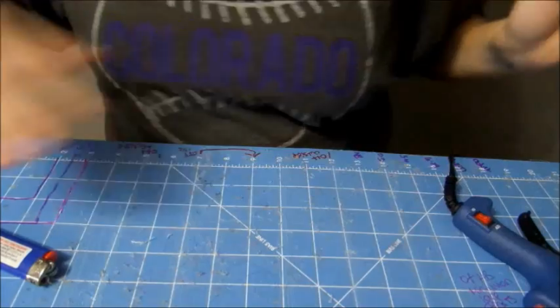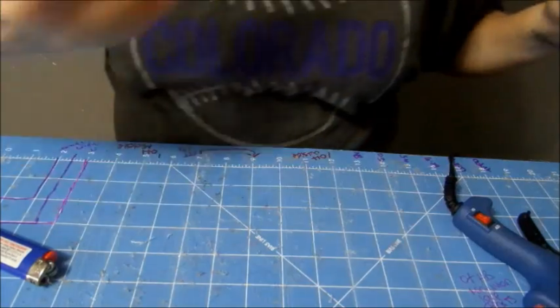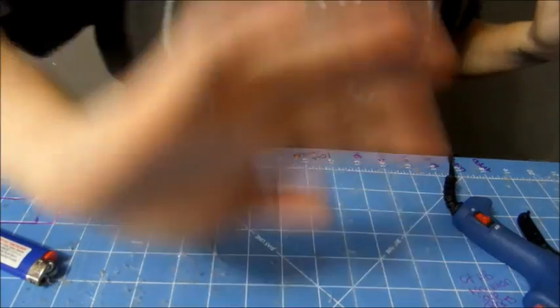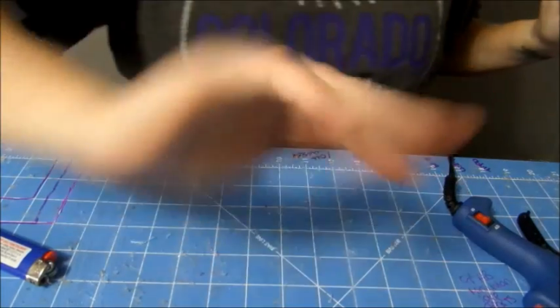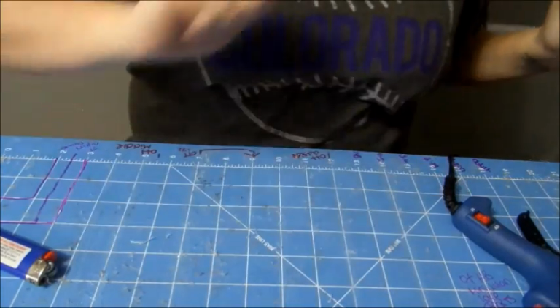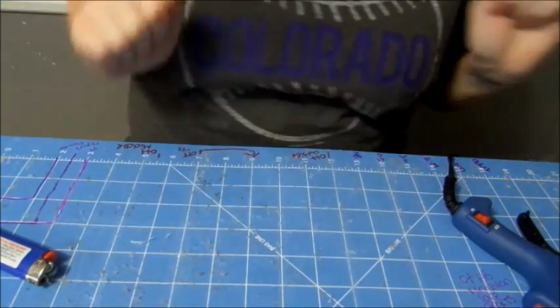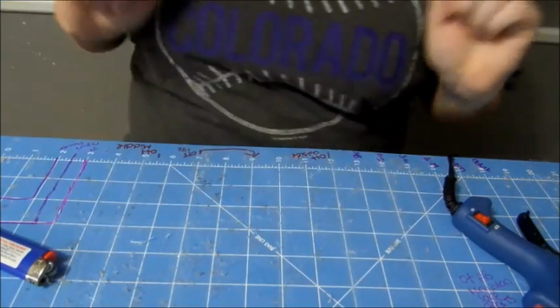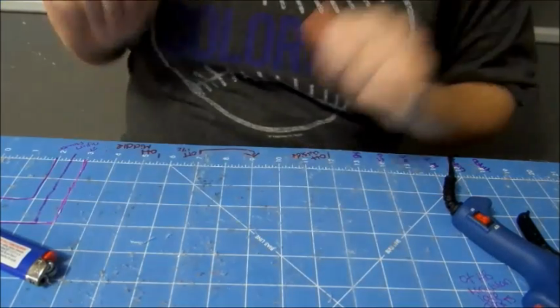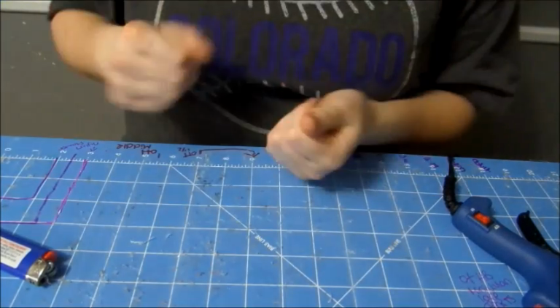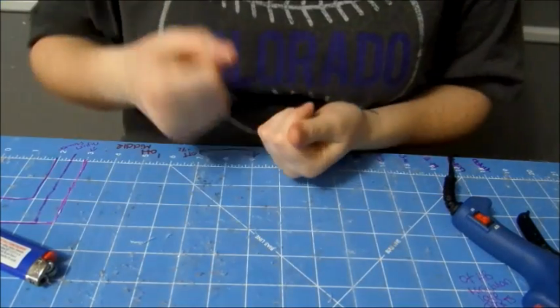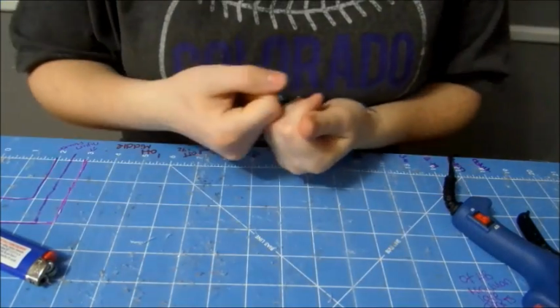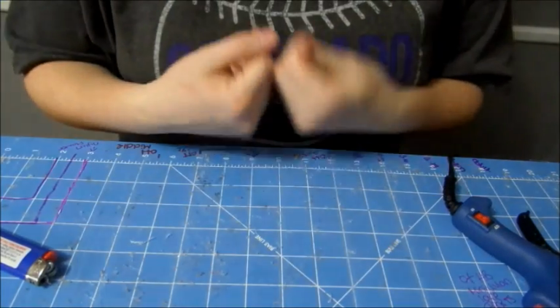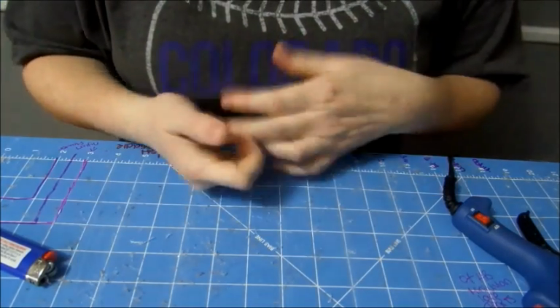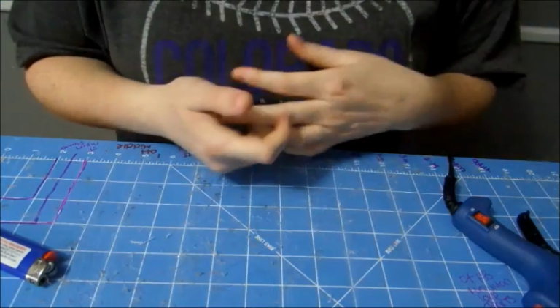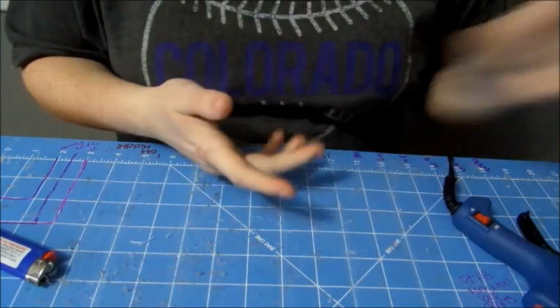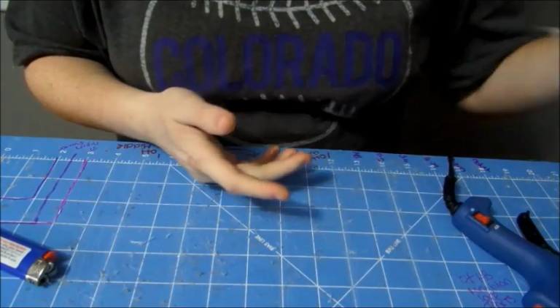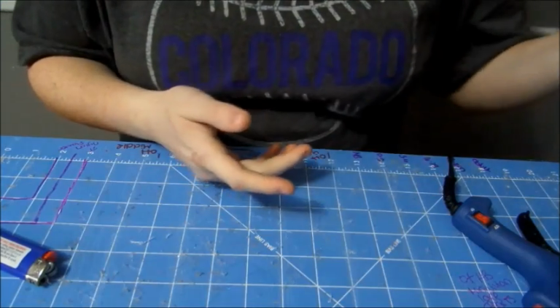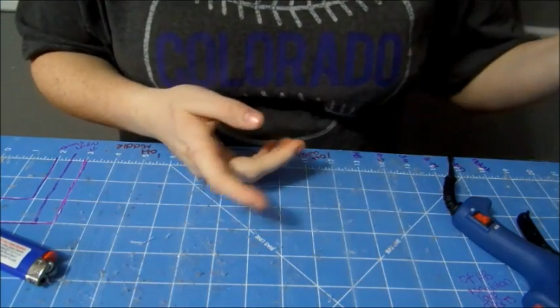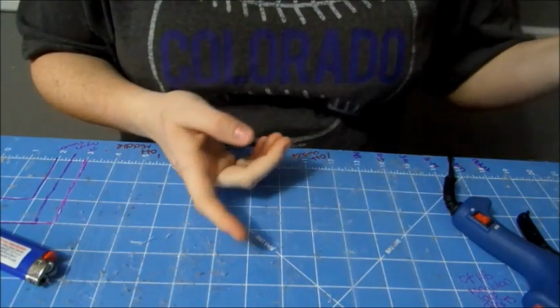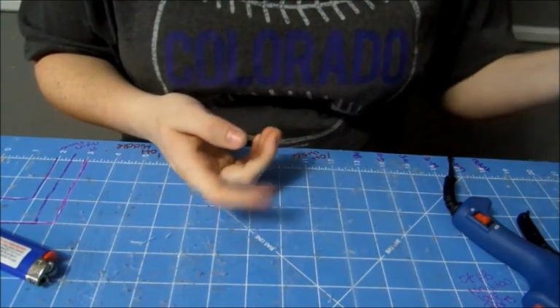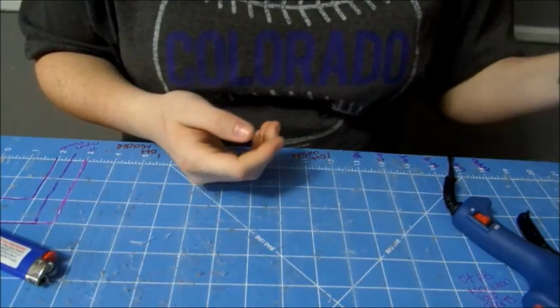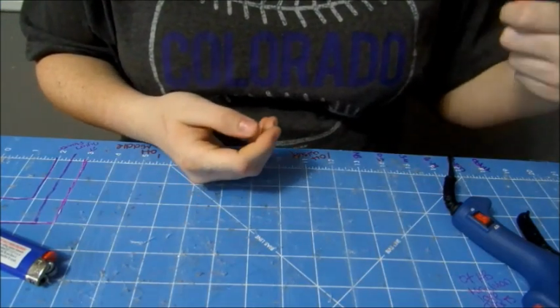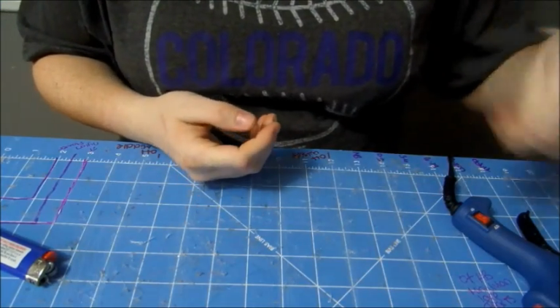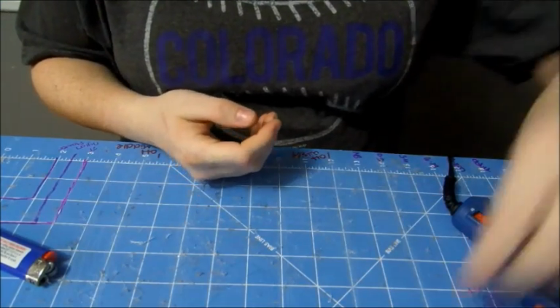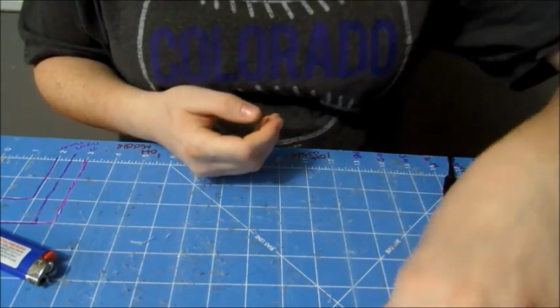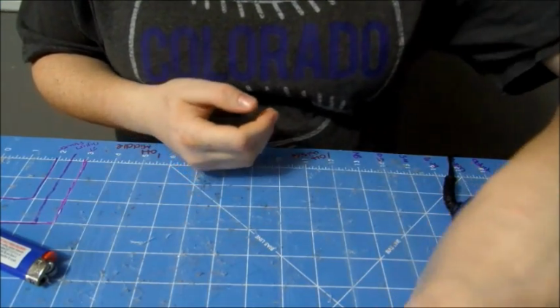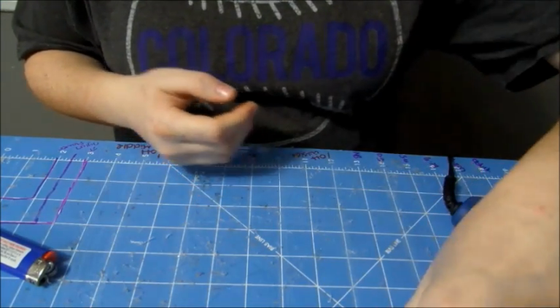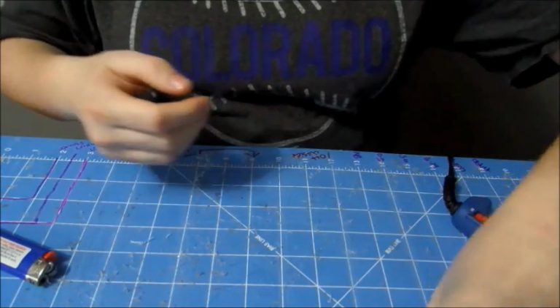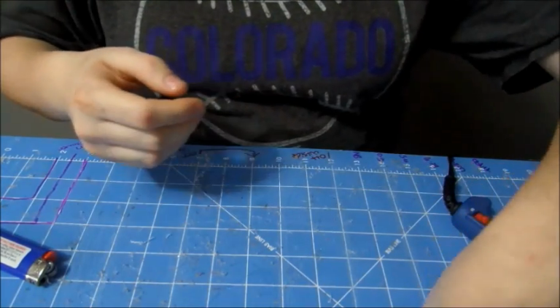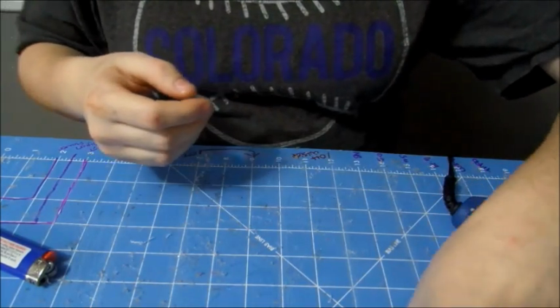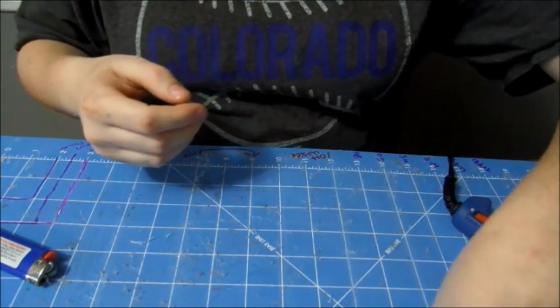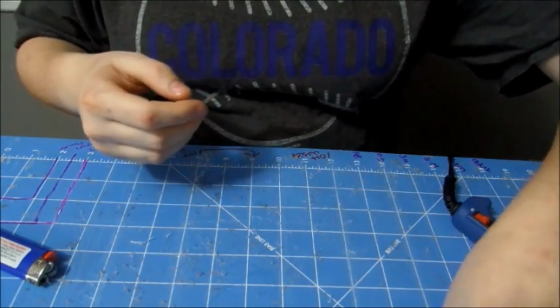Hello! Today we are going to make a felt bow. It's super easy to make.